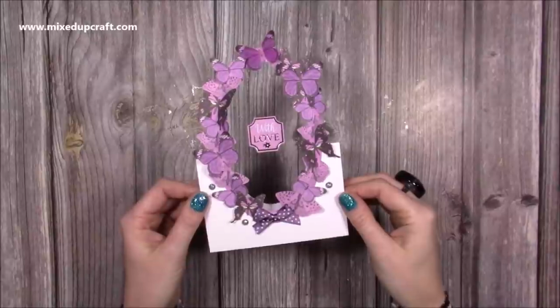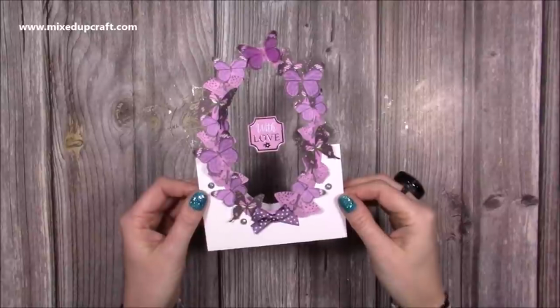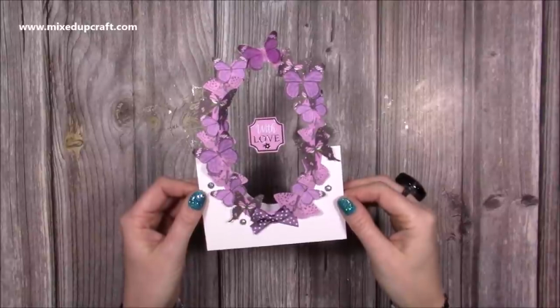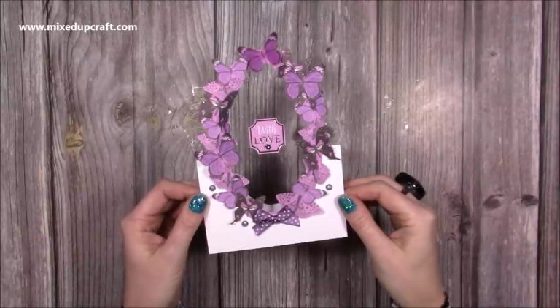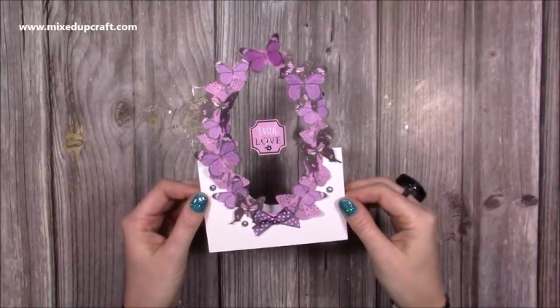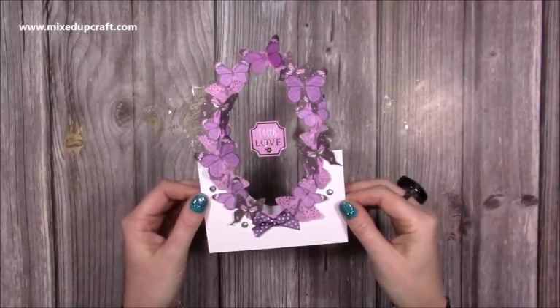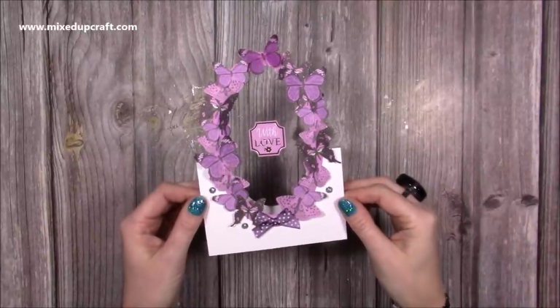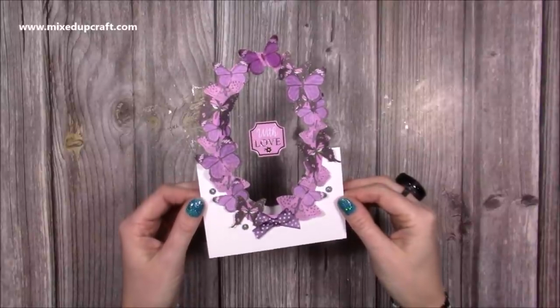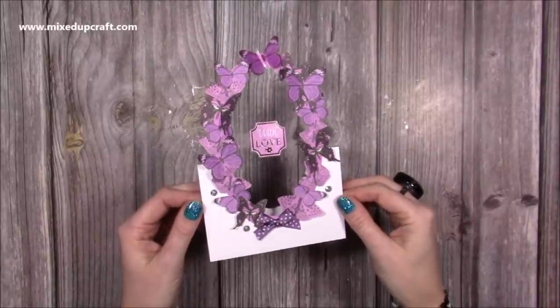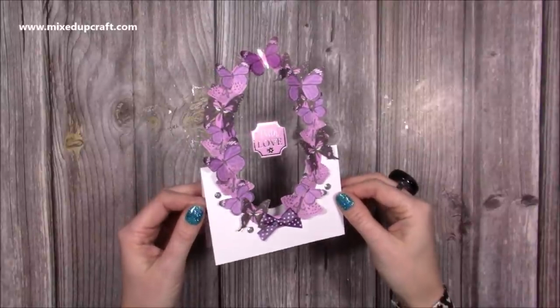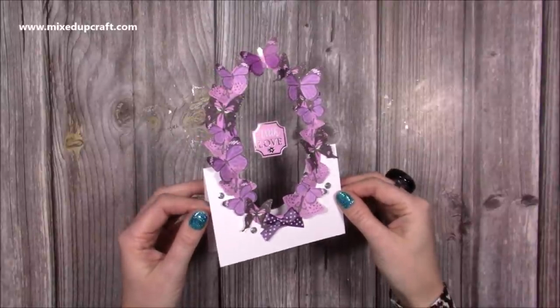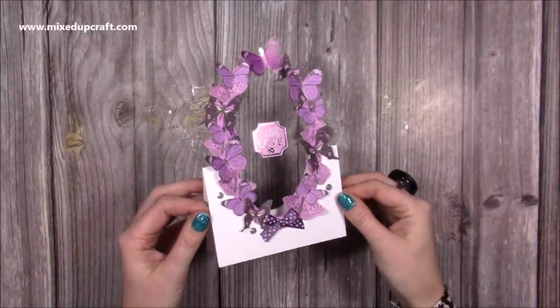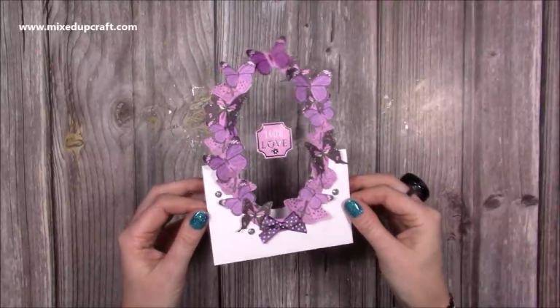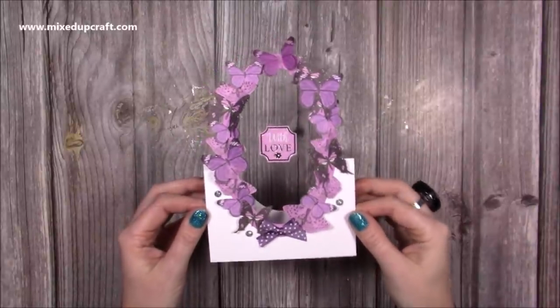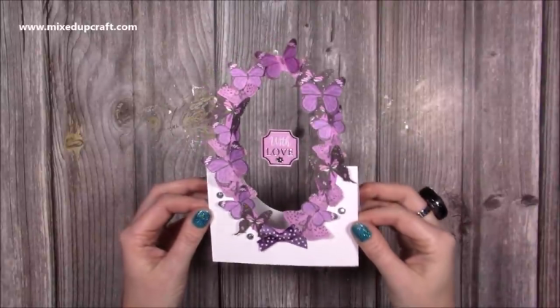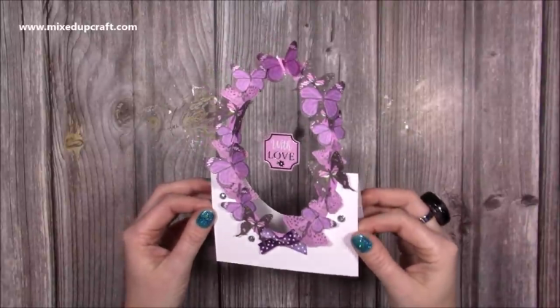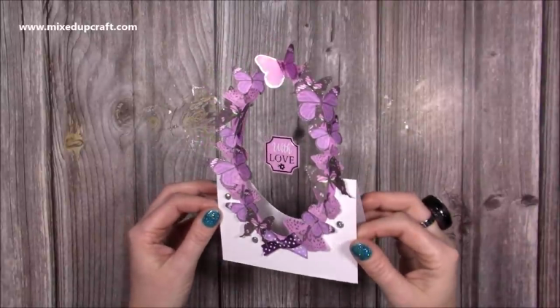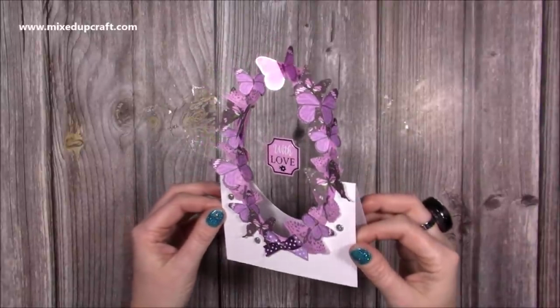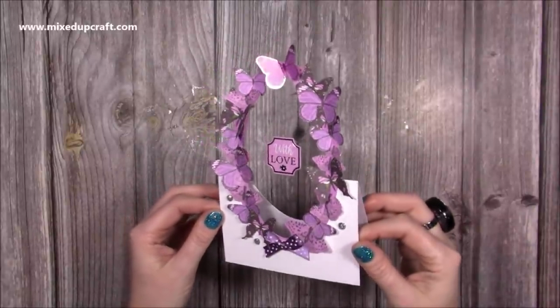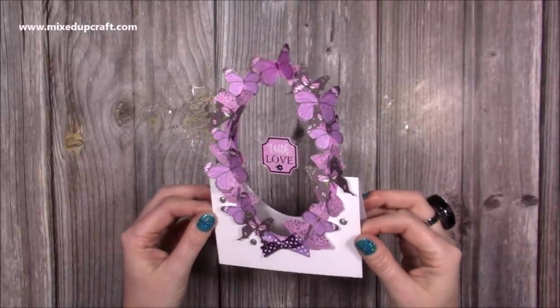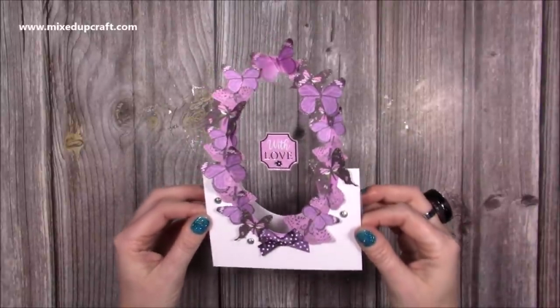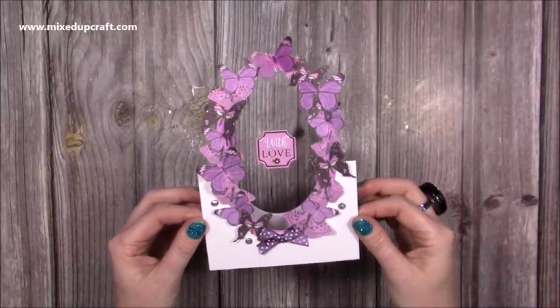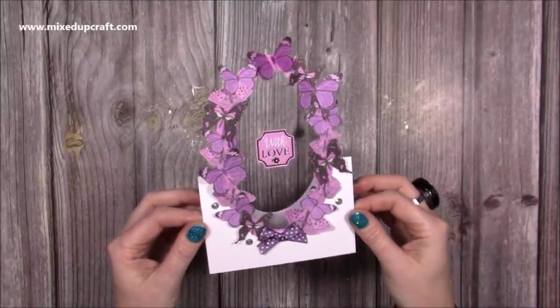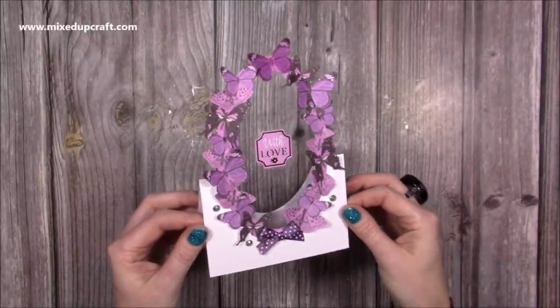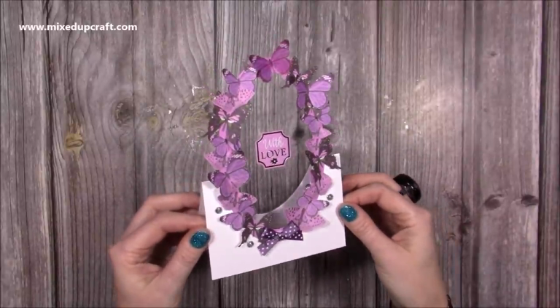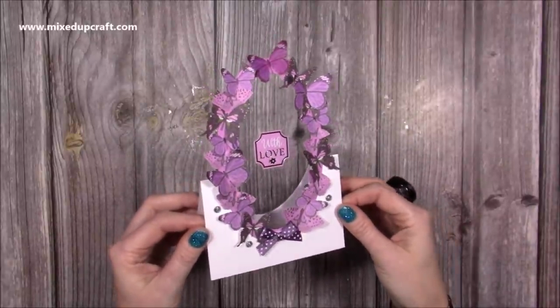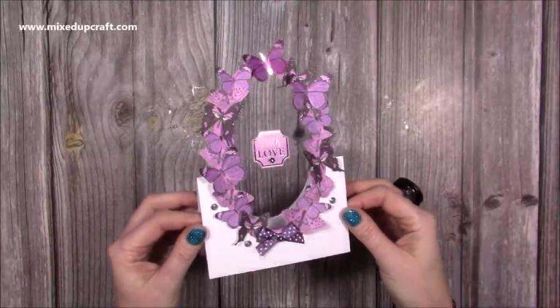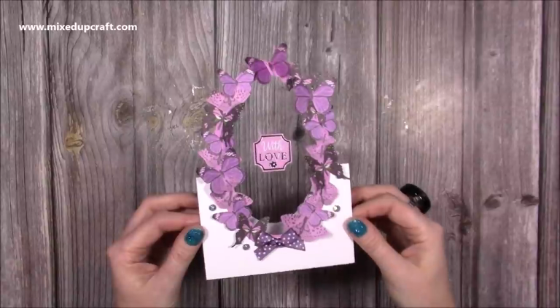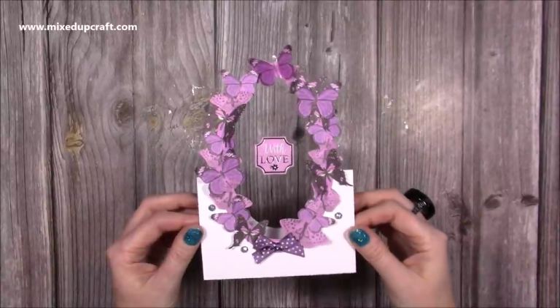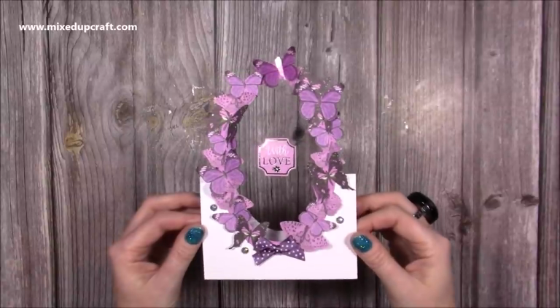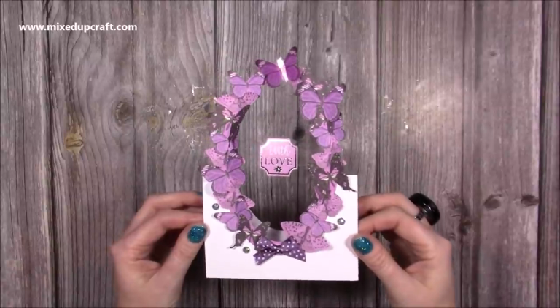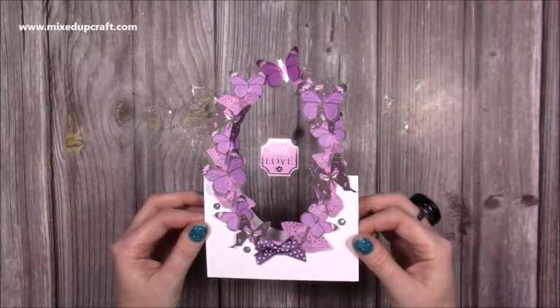Hi everybody, it's Sam here. Thank you for watching my tutorial today. I'm going to be showing you how to make this beautiful 5x7 wreath card.